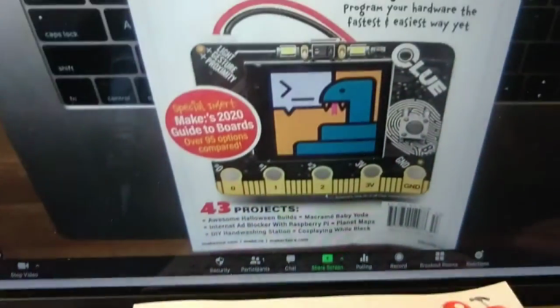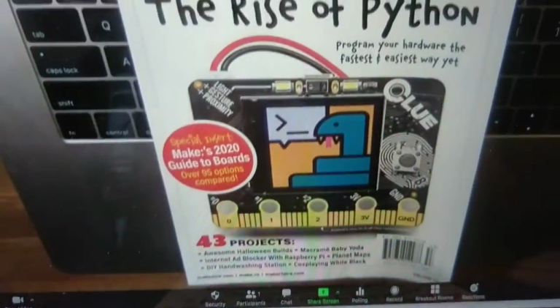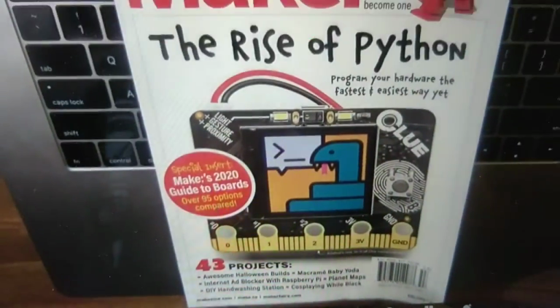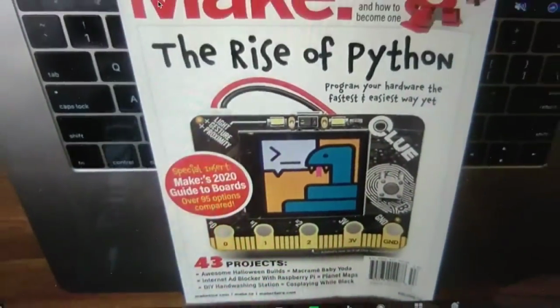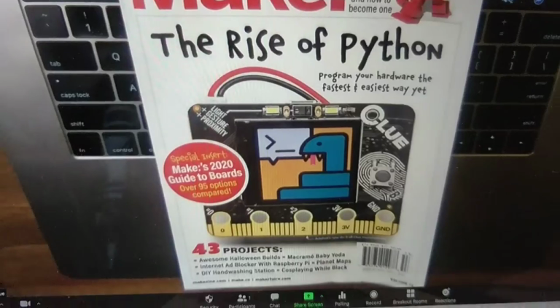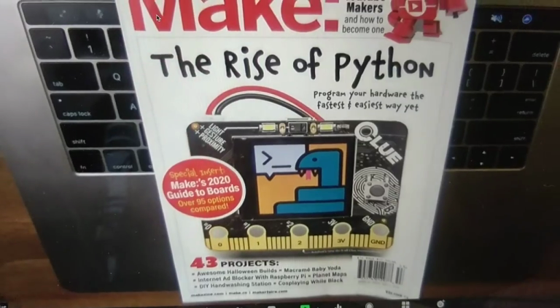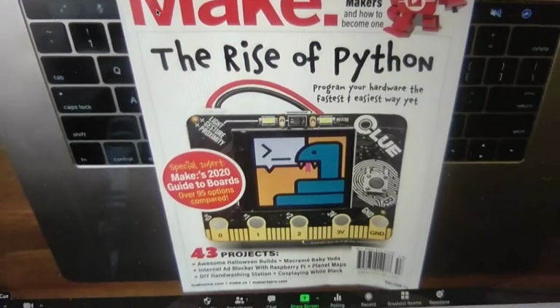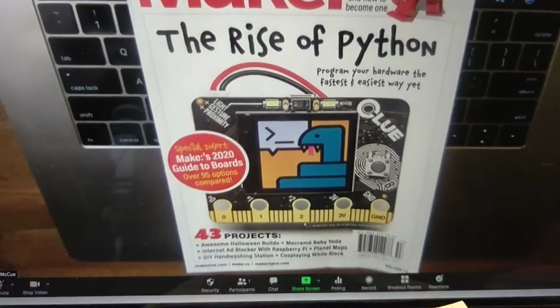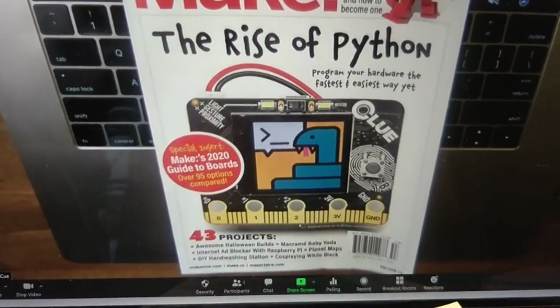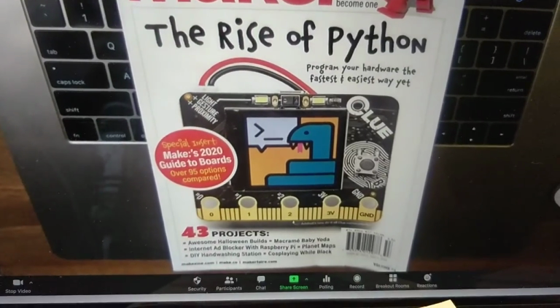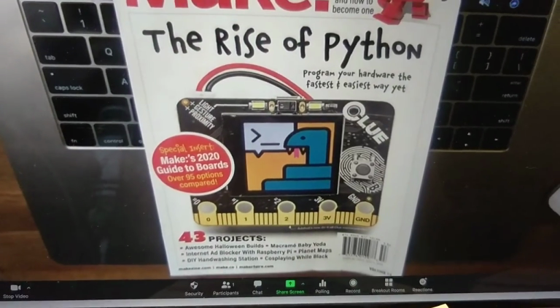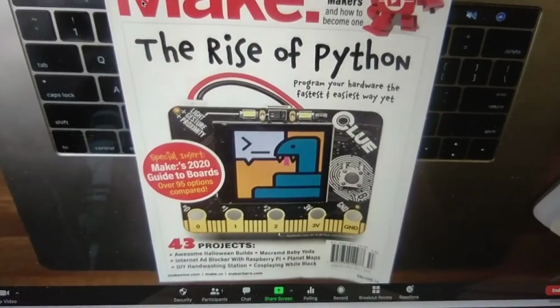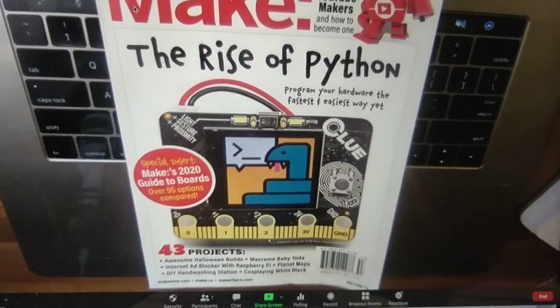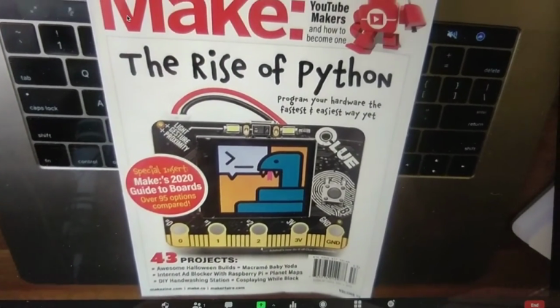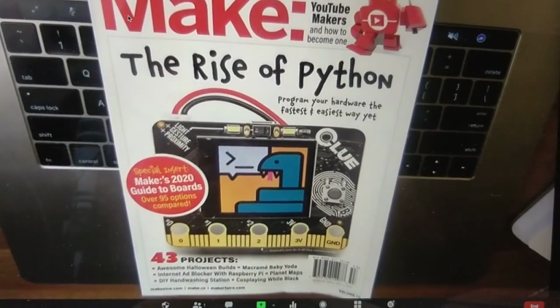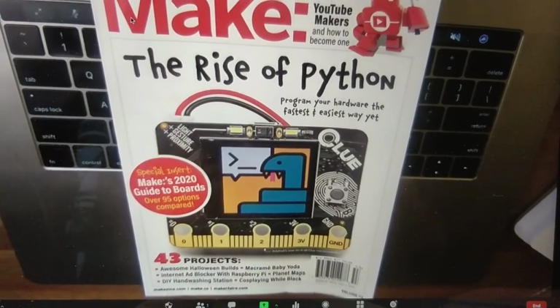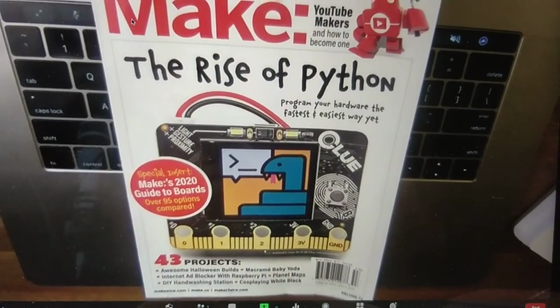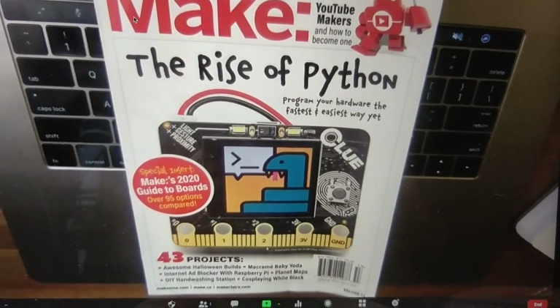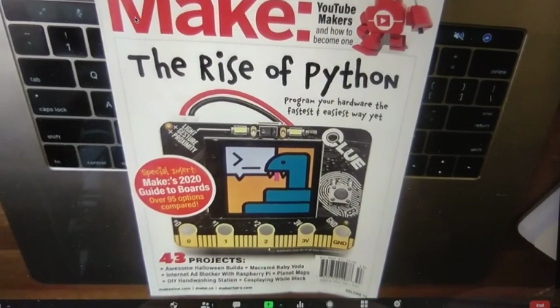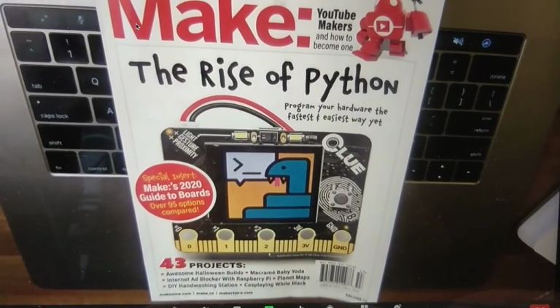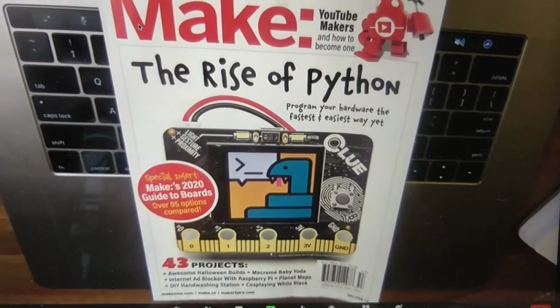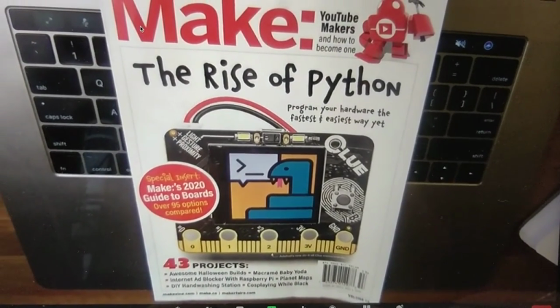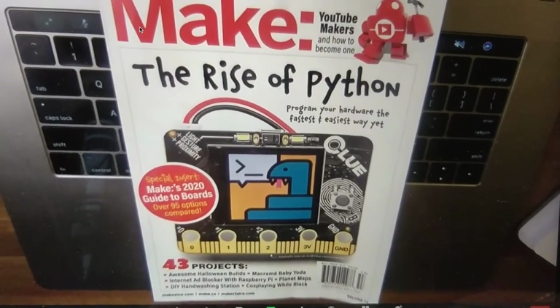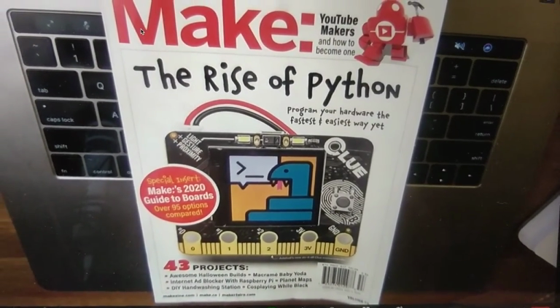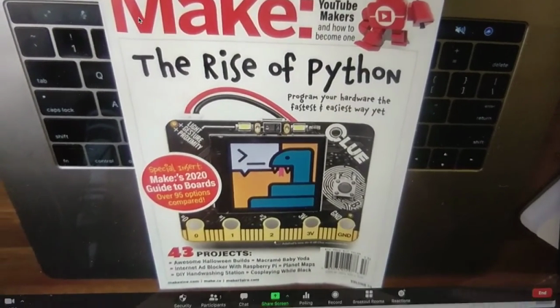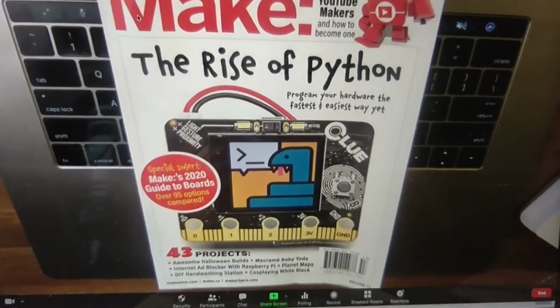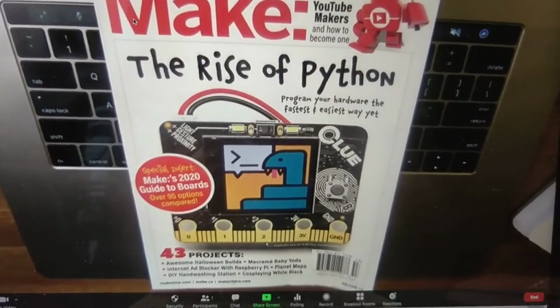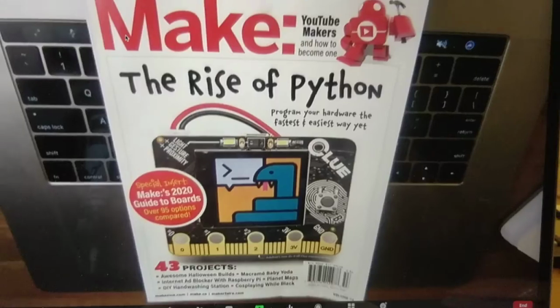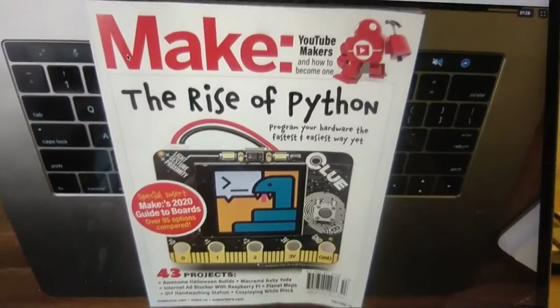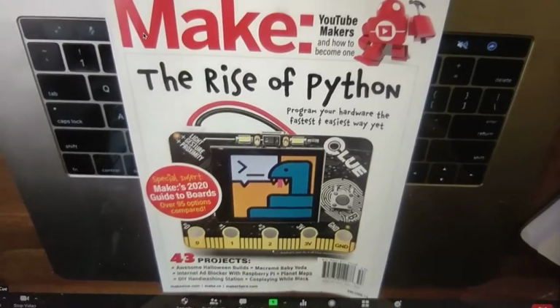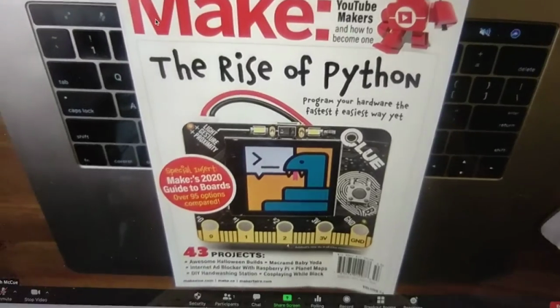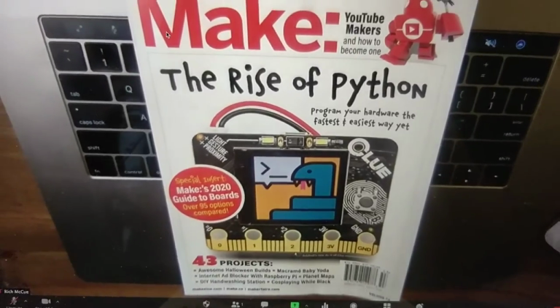On the screen it's projecting via Zoom what's on the face of my laptop, and you can move the screen back and forth a little bit to adjust the angle.